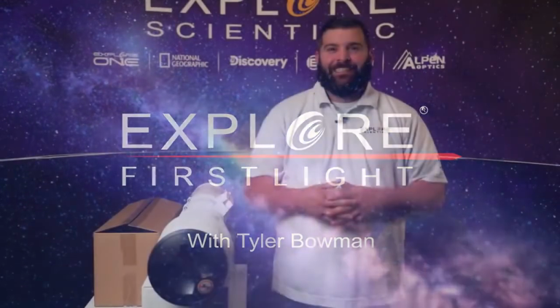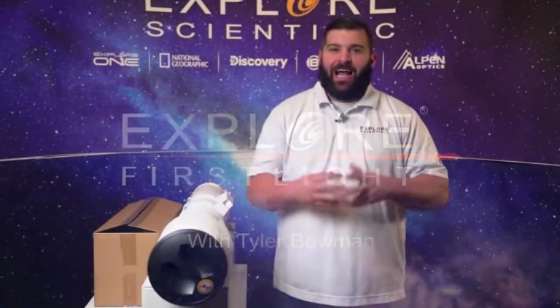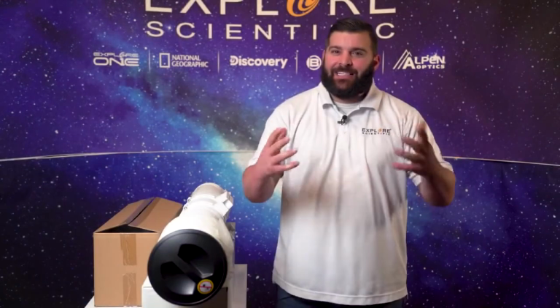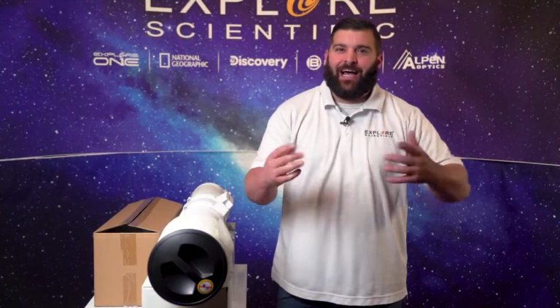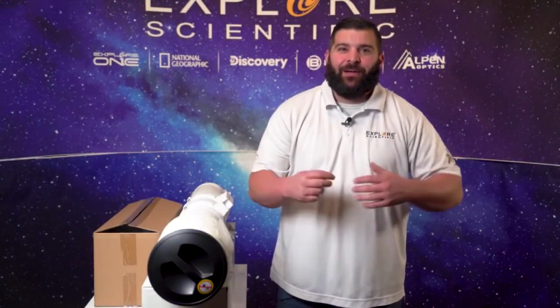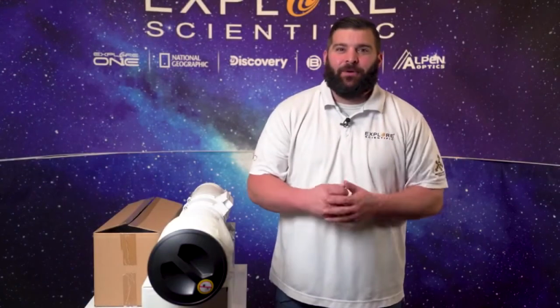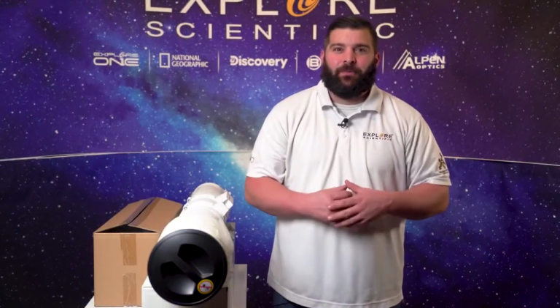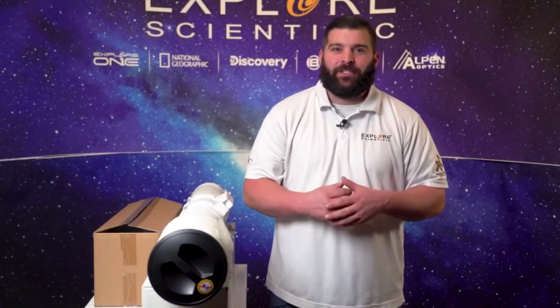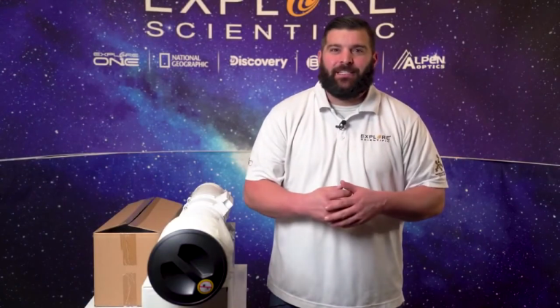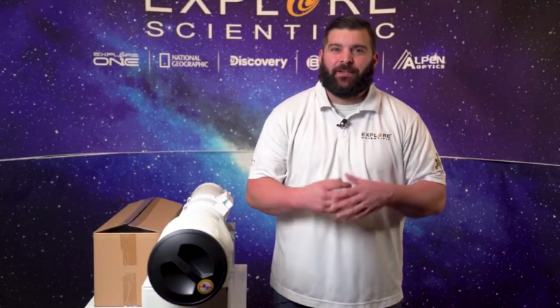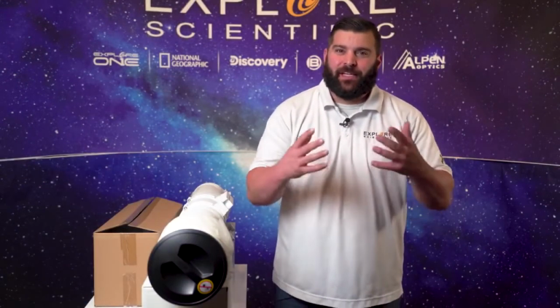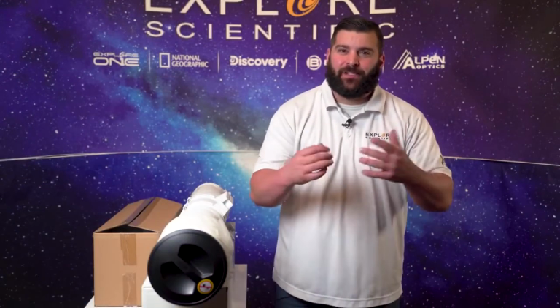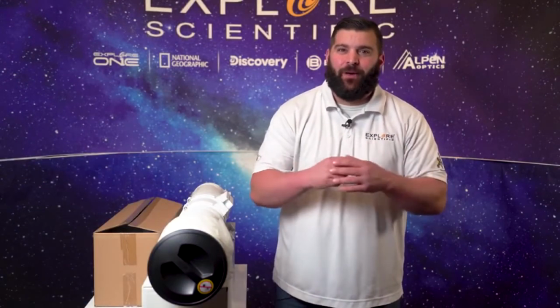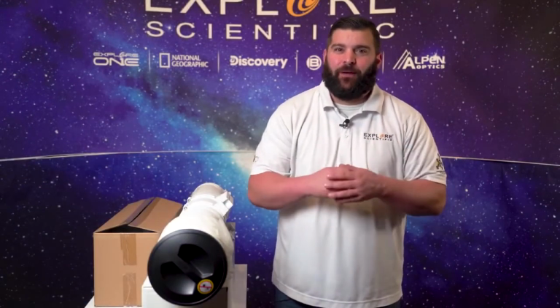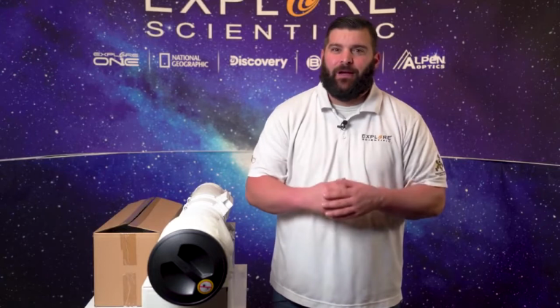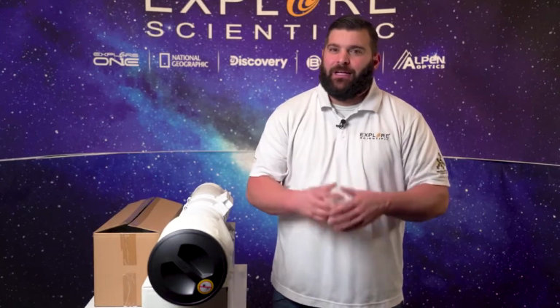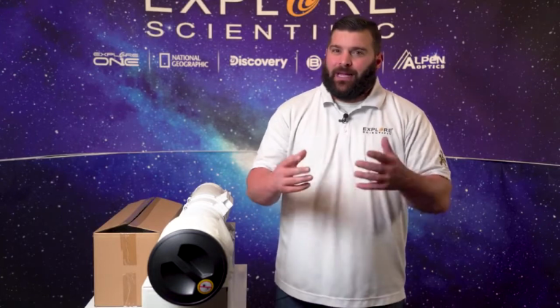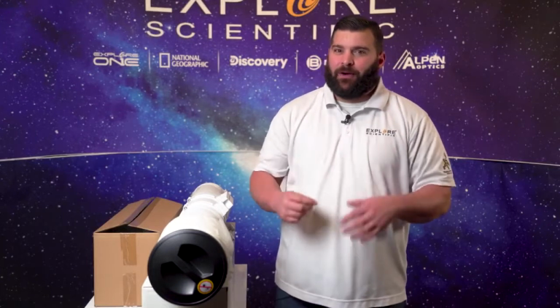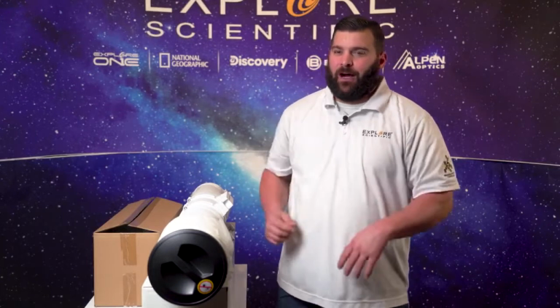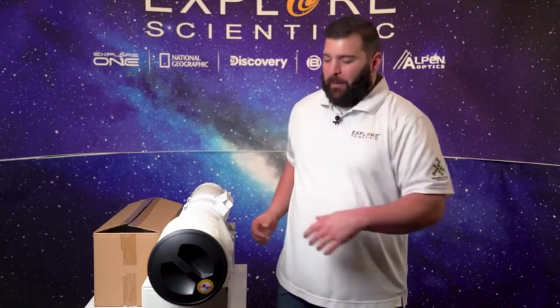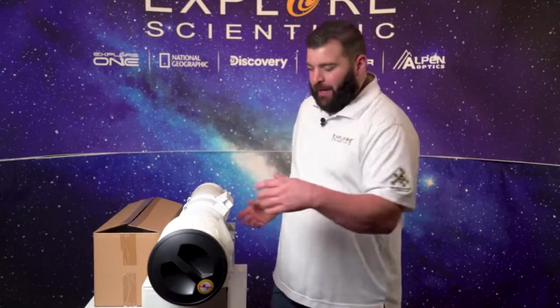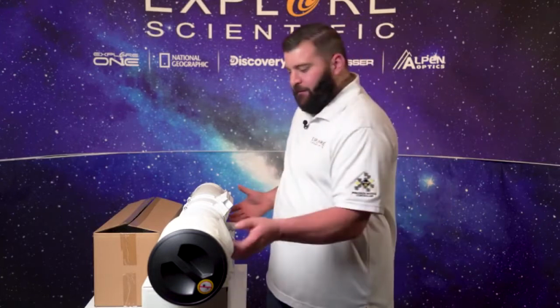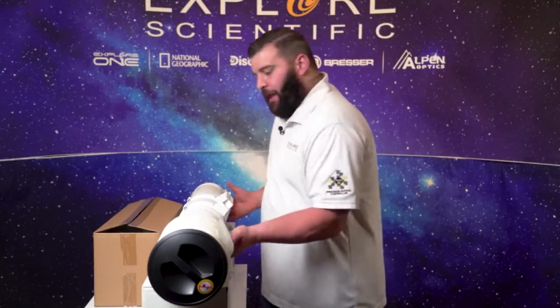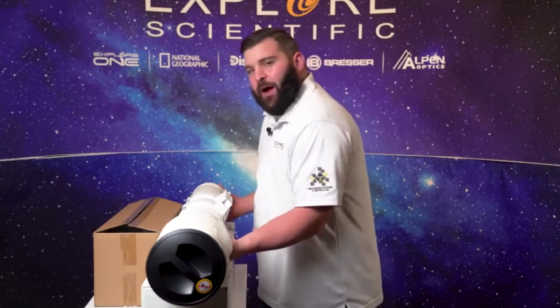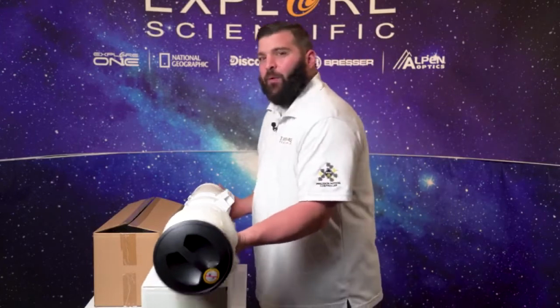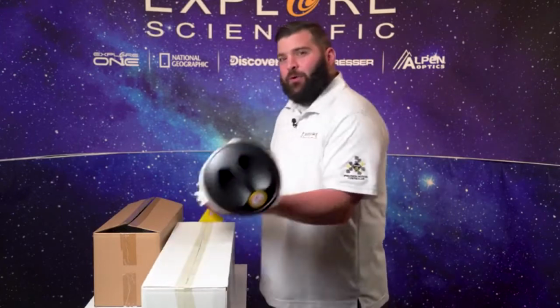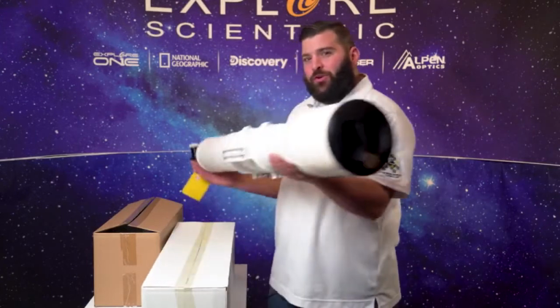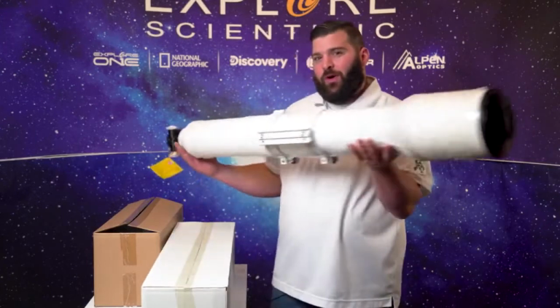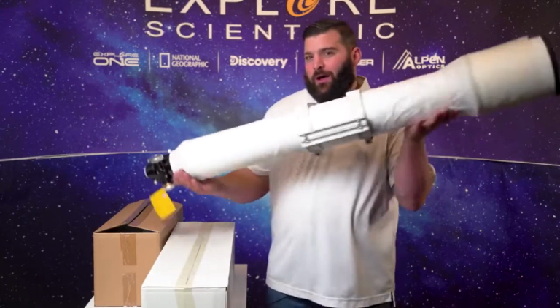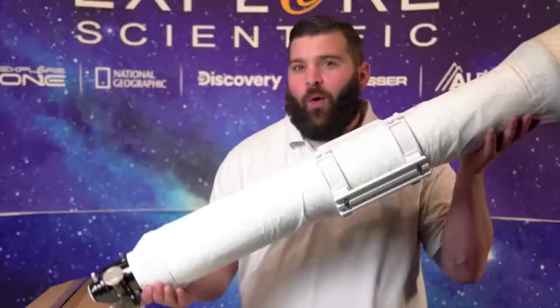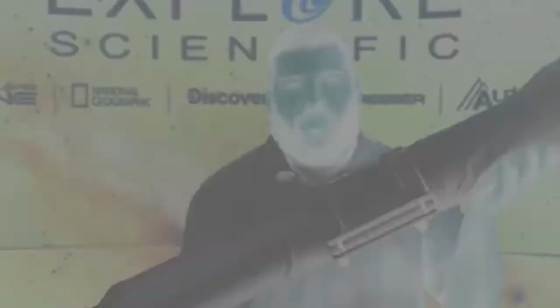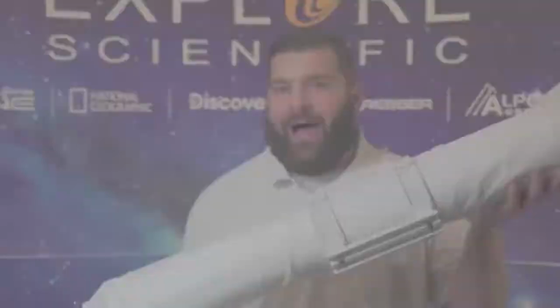Hi guys, Tyler here with Explore Scientific, a CSR rep here. Today we're going to talk about the FL-AR-102-1000.